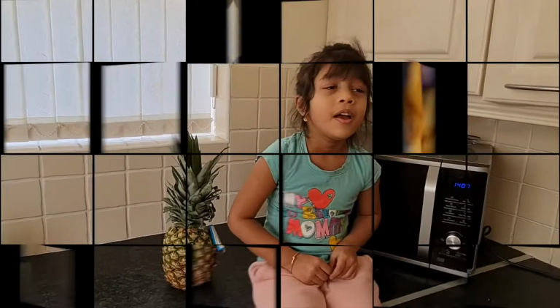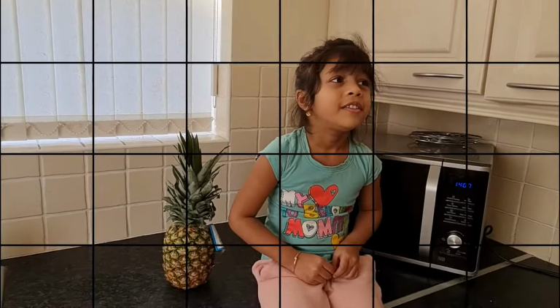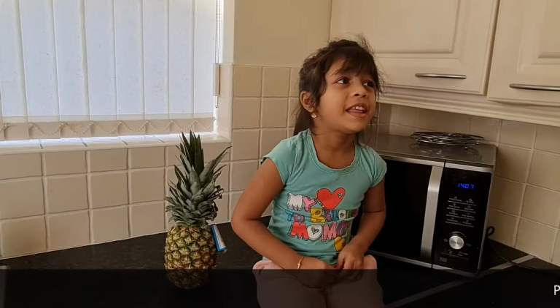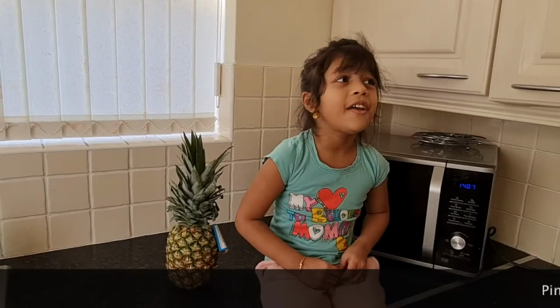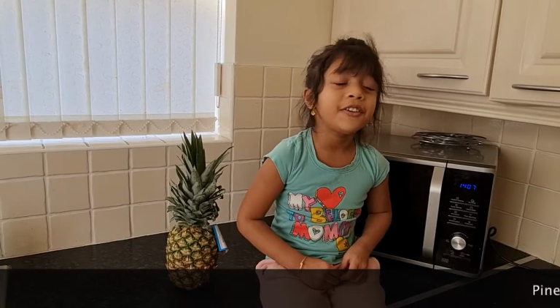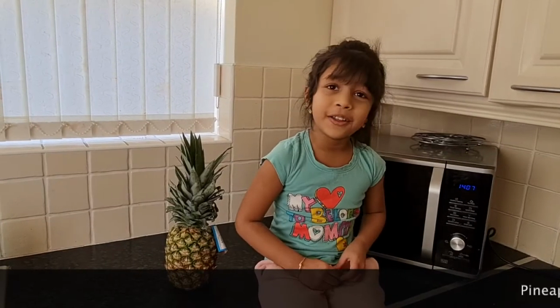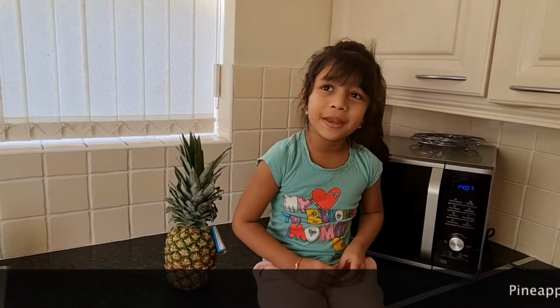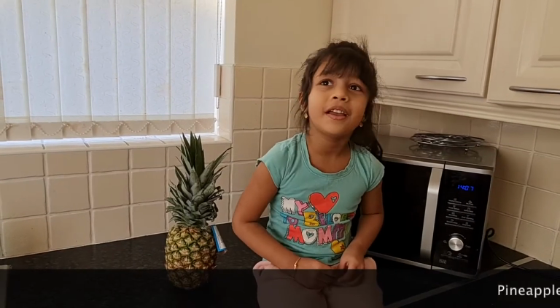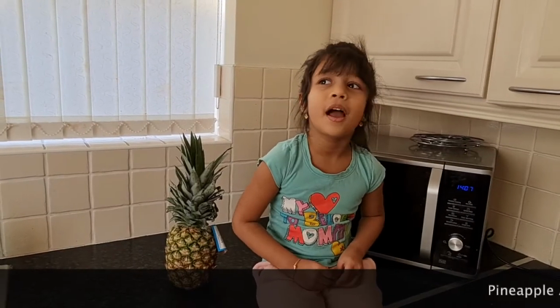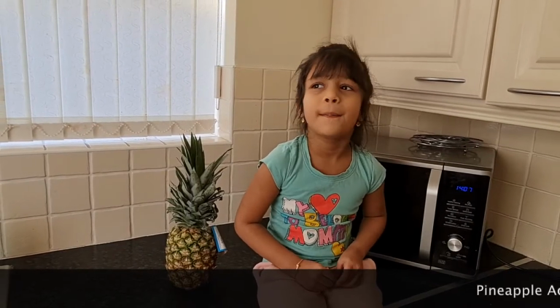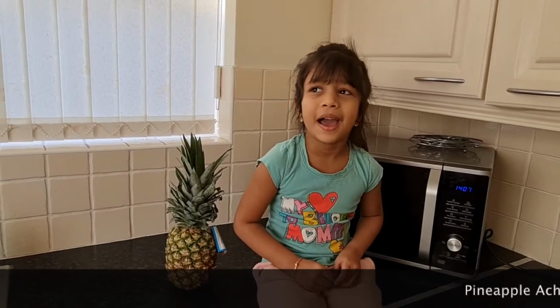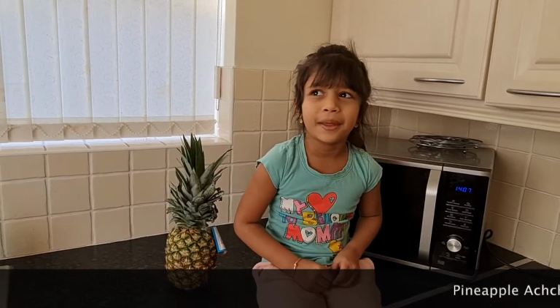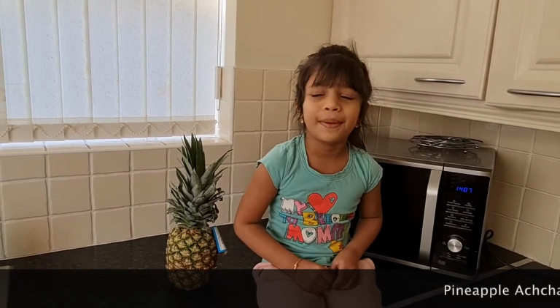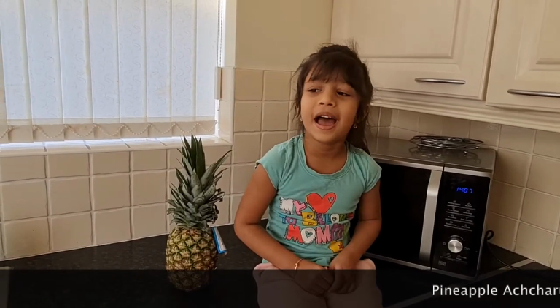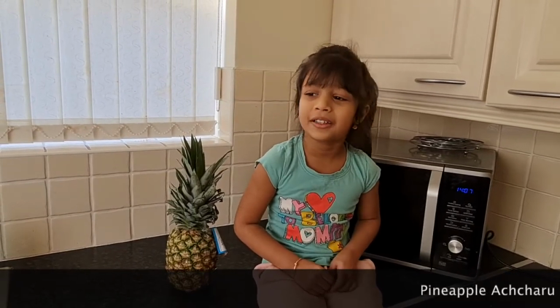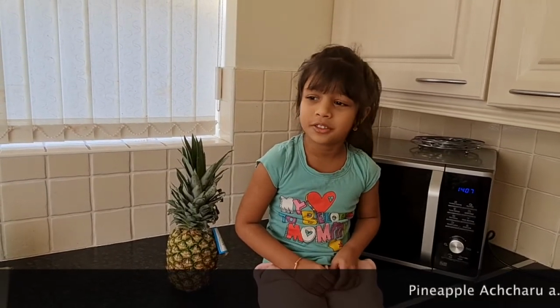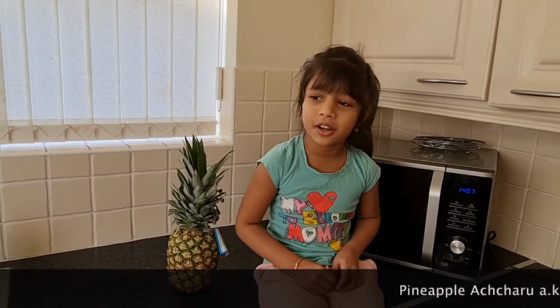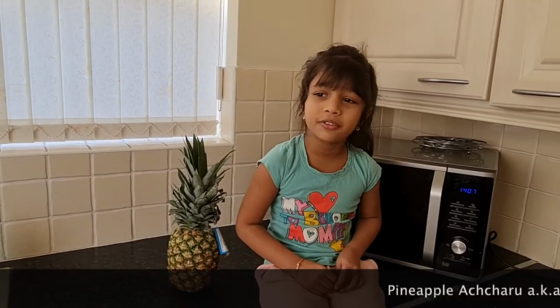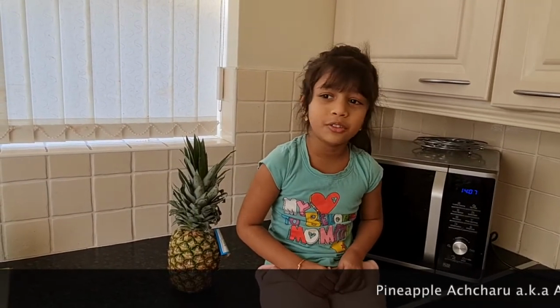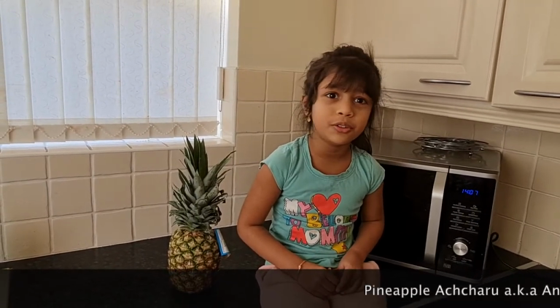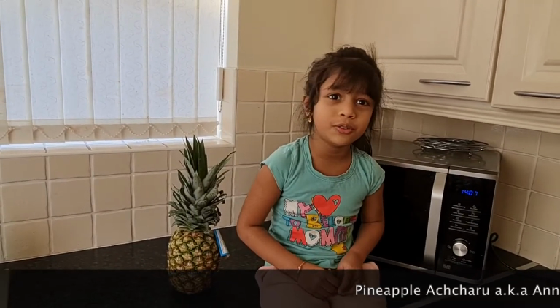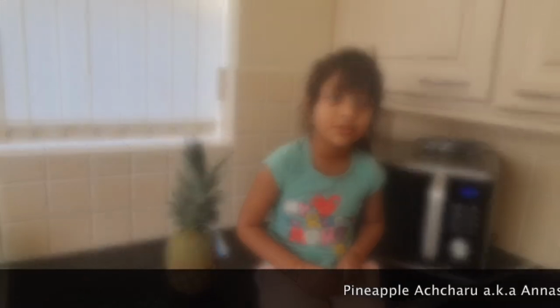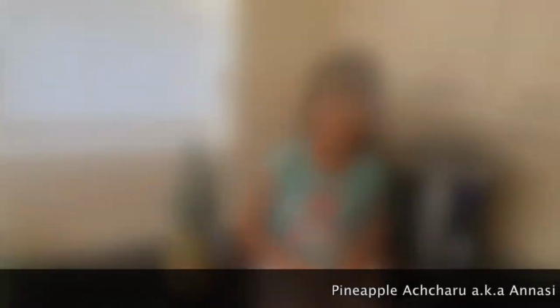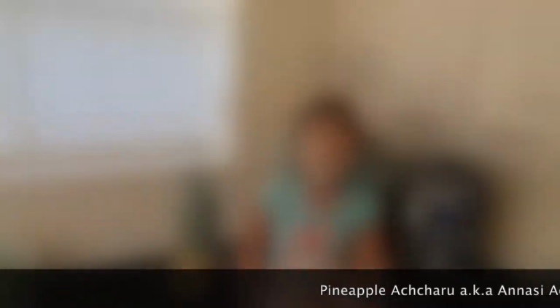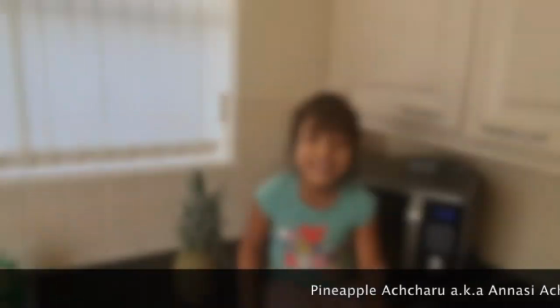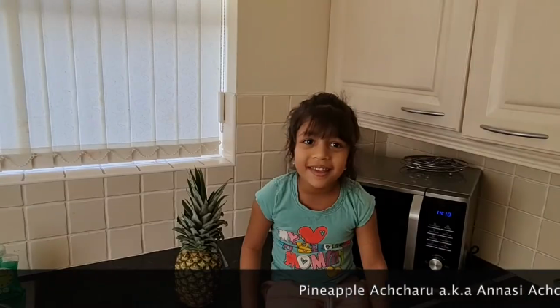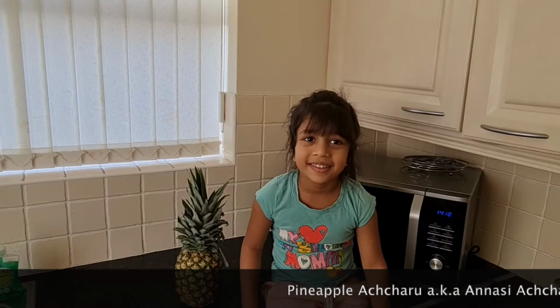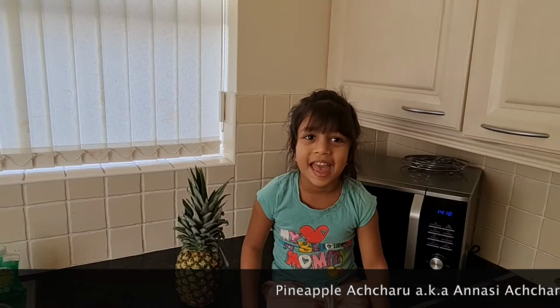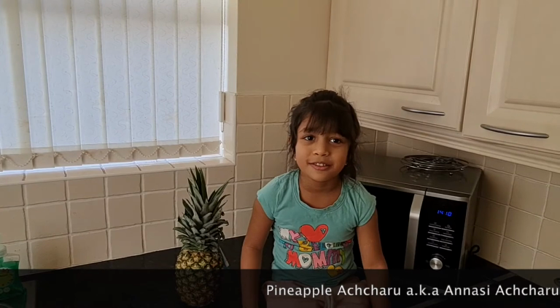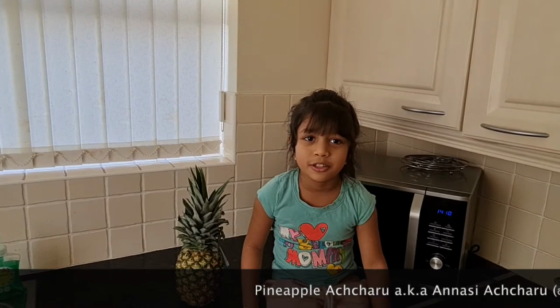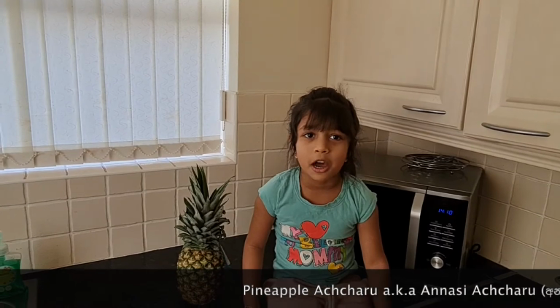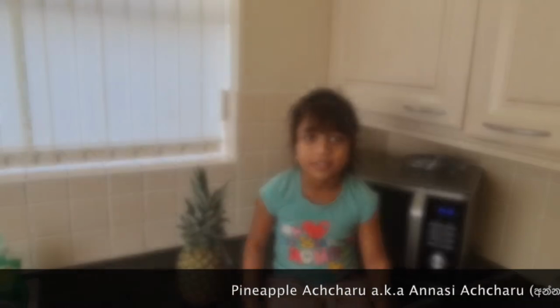Today we are going to make pineapple actual rule. Let's get started.